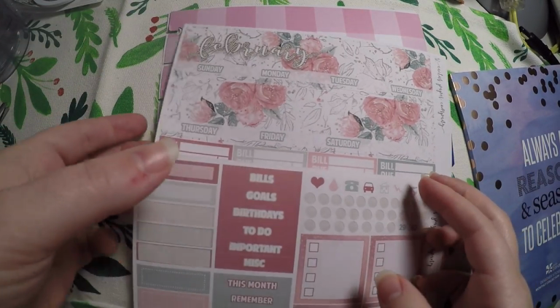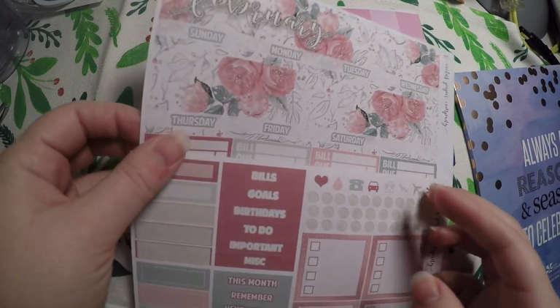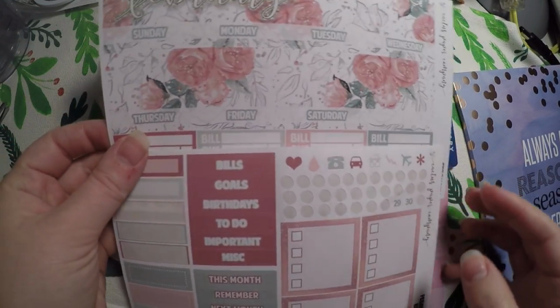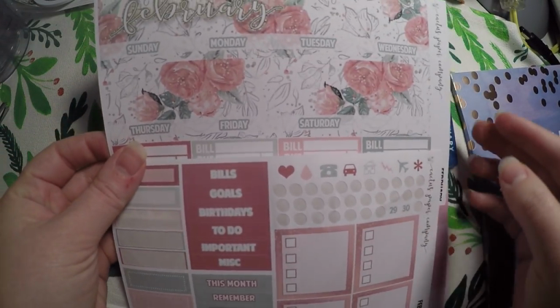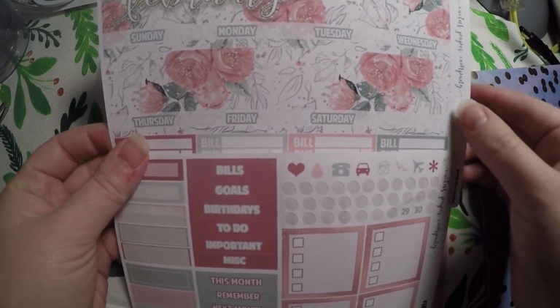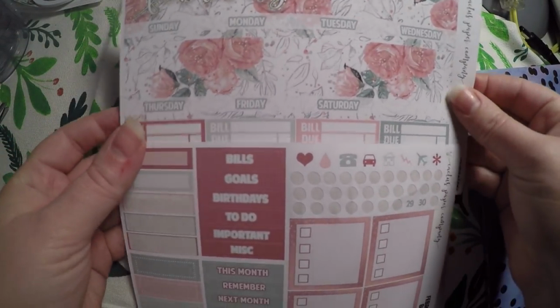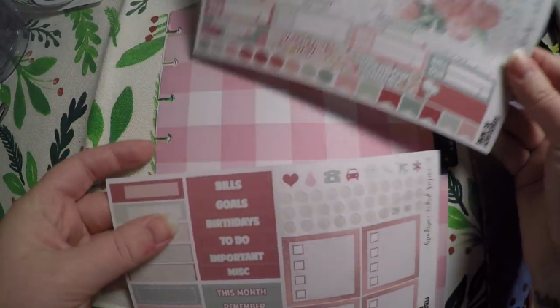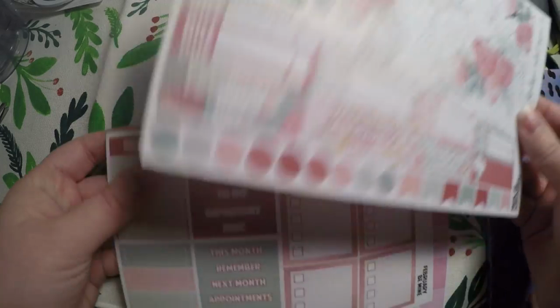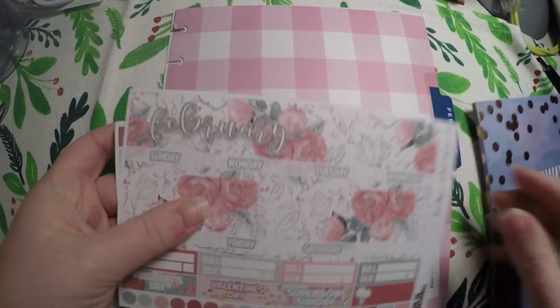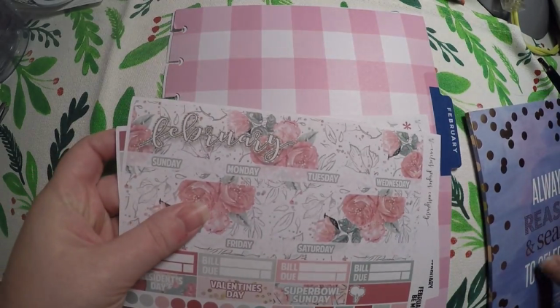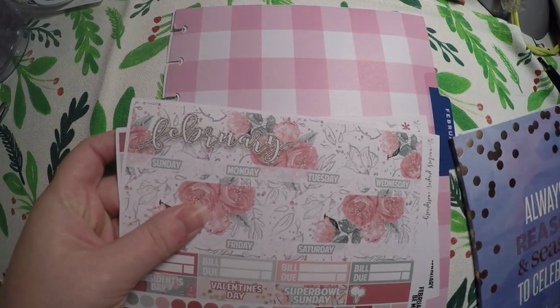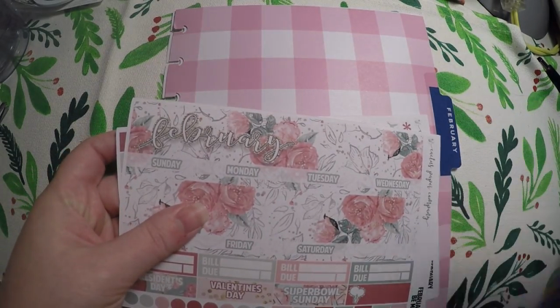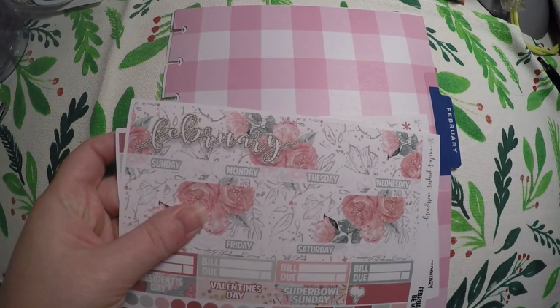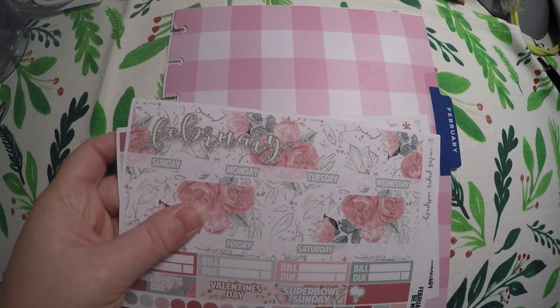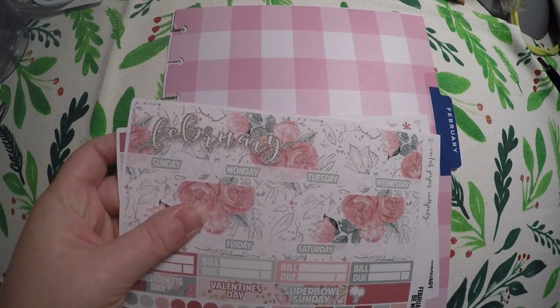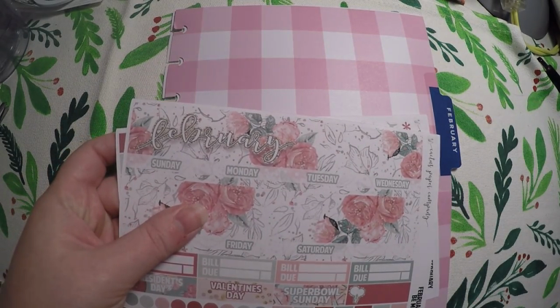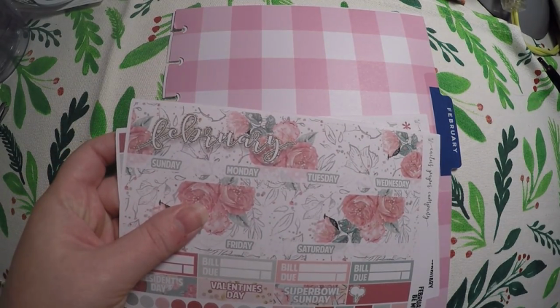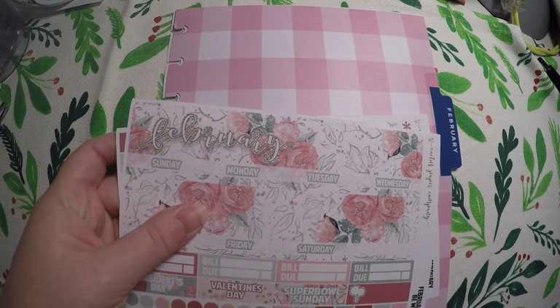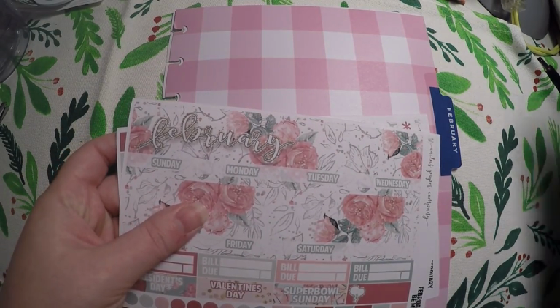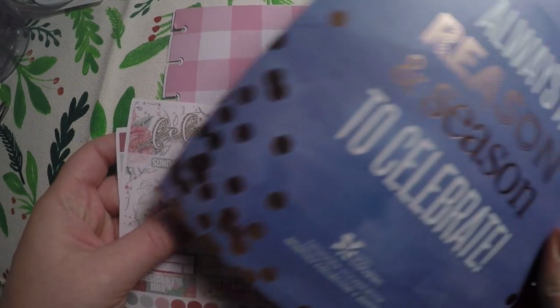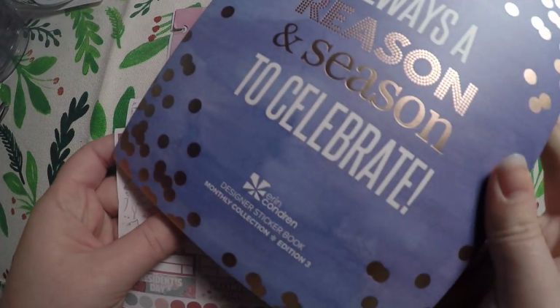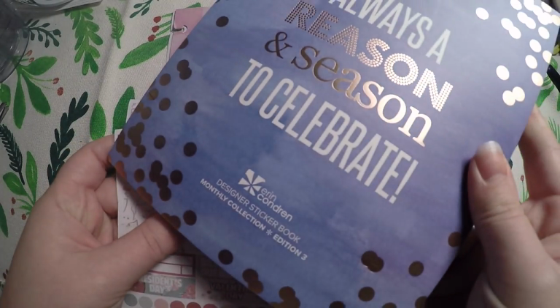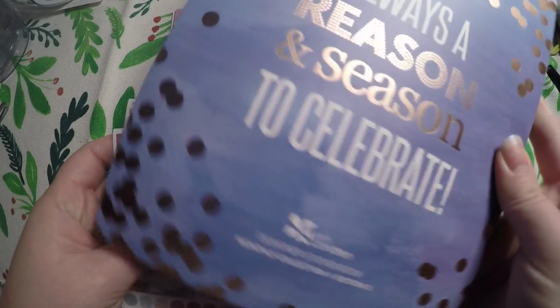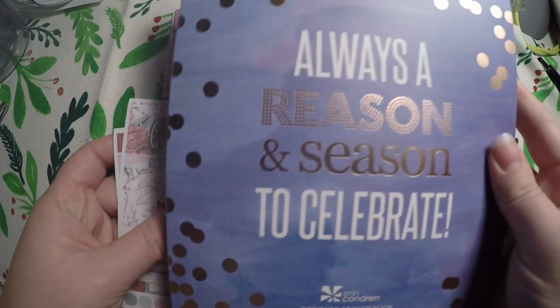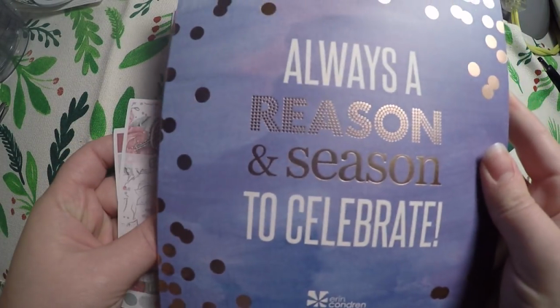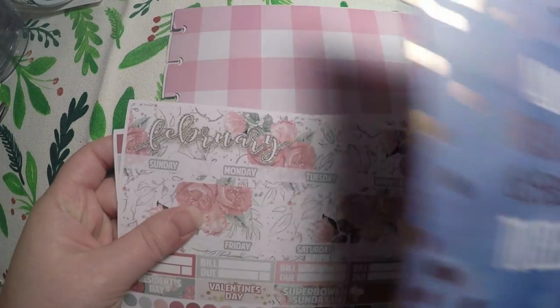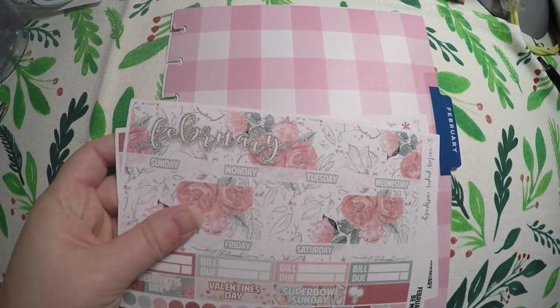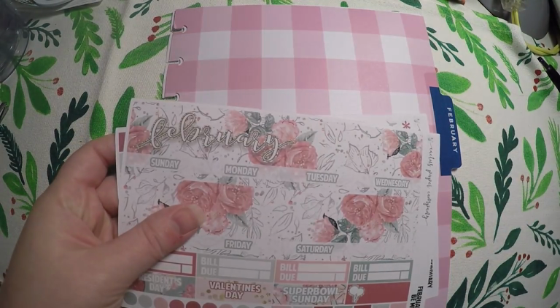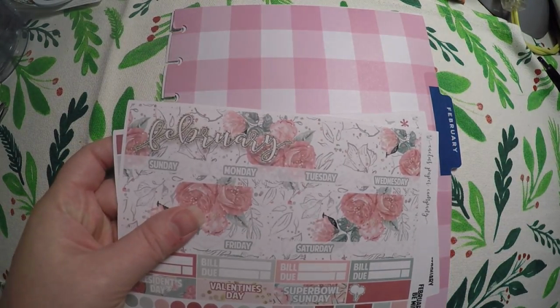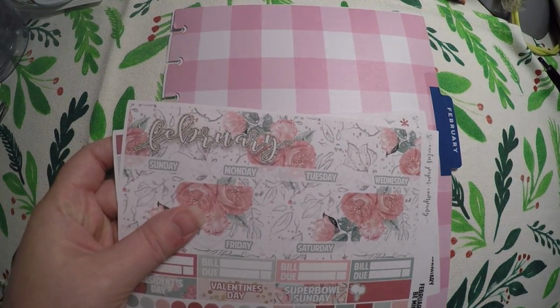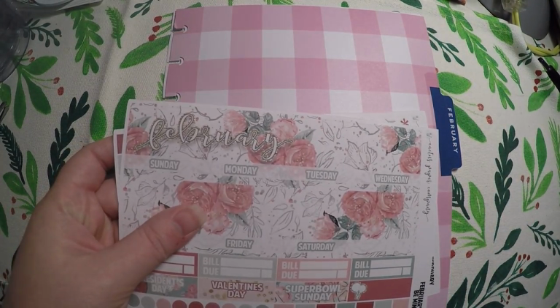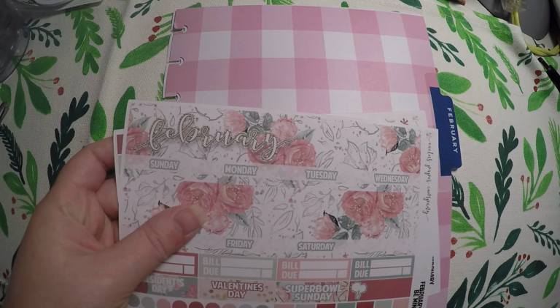I've got this kit from Cactus Paper Co. that I'm going to use. And then I've got this Erin Condren sticker book that we will be using.